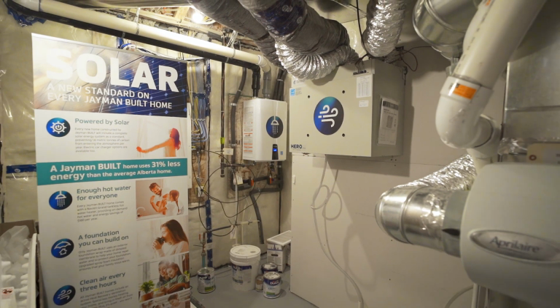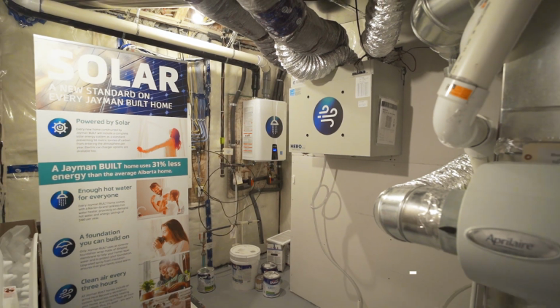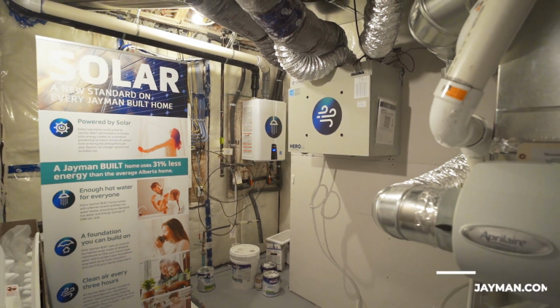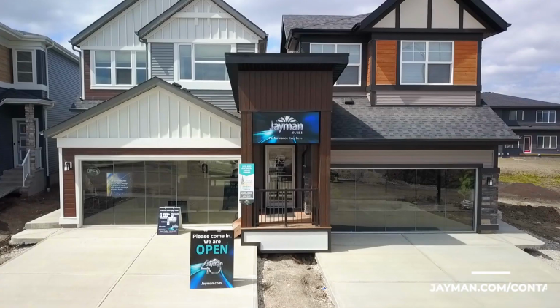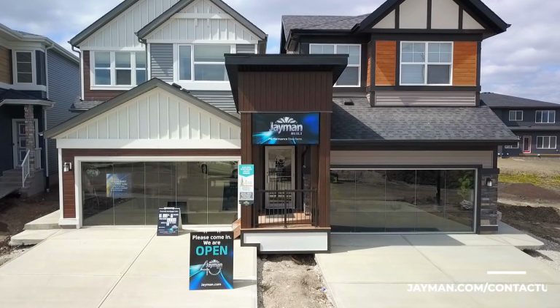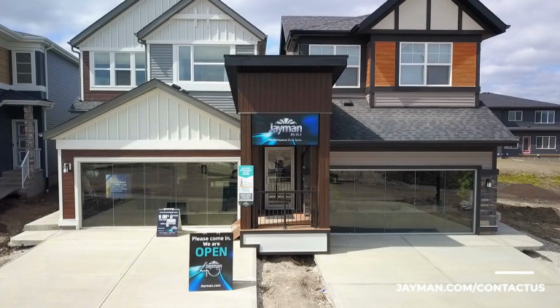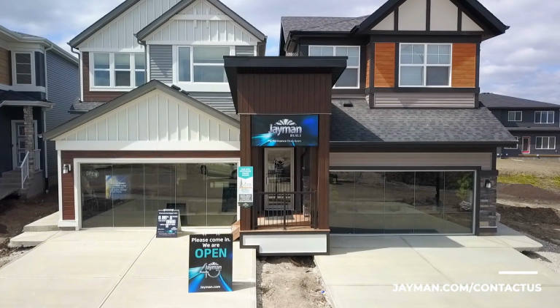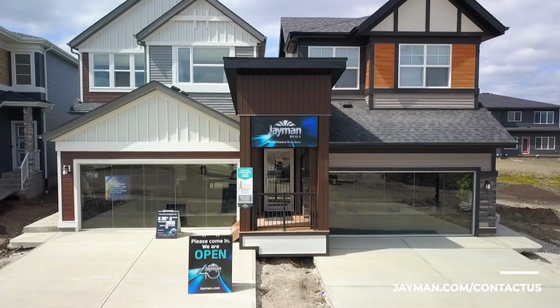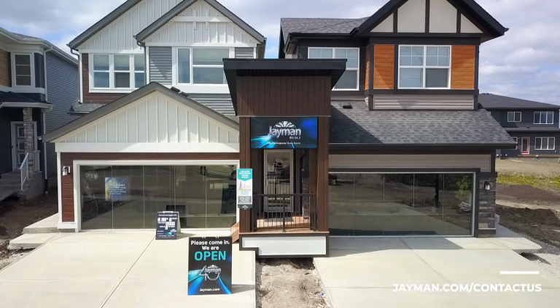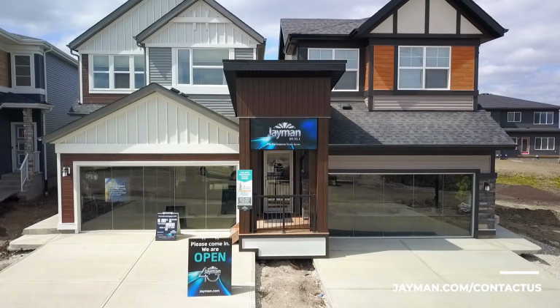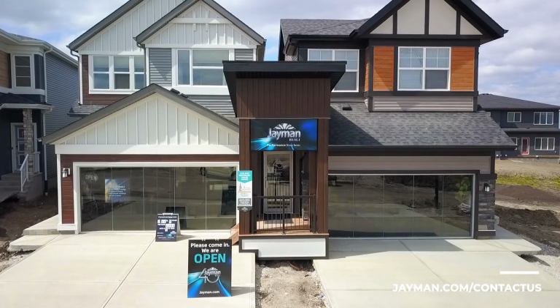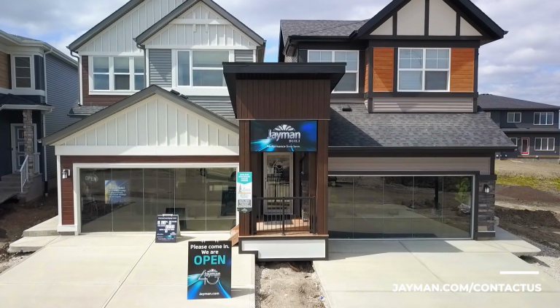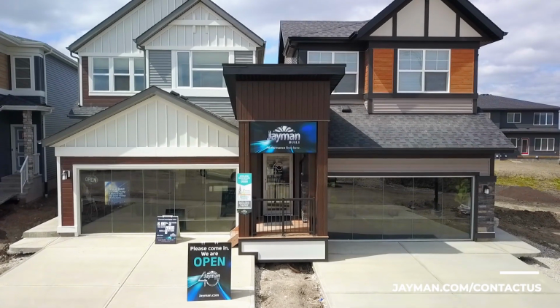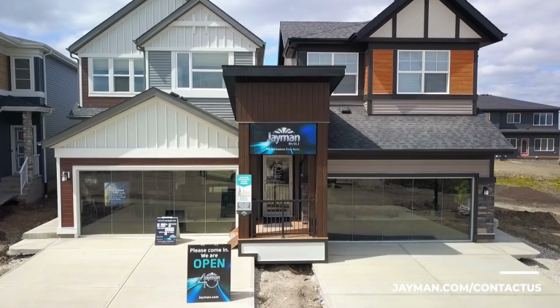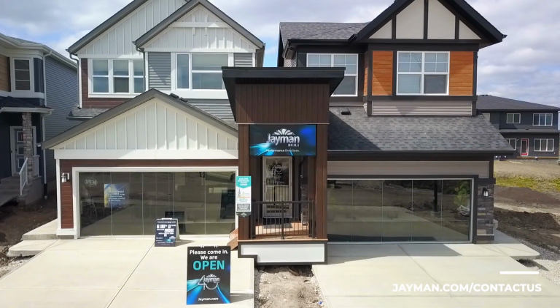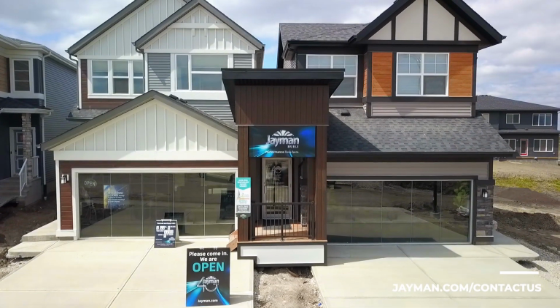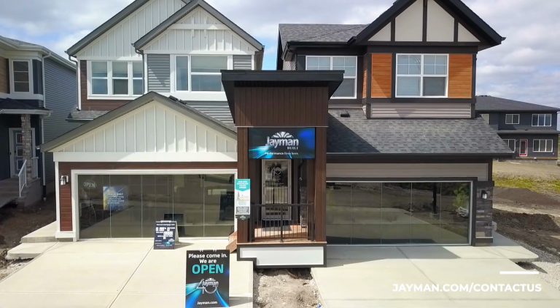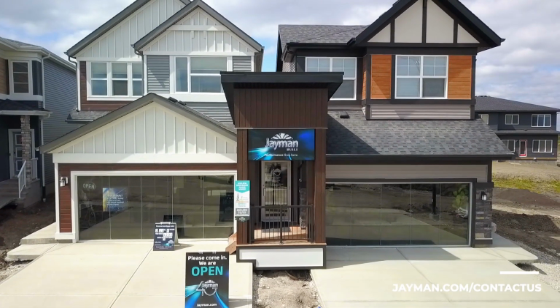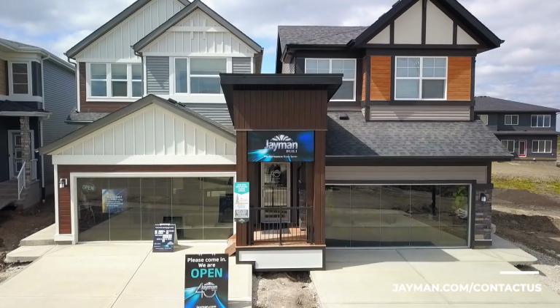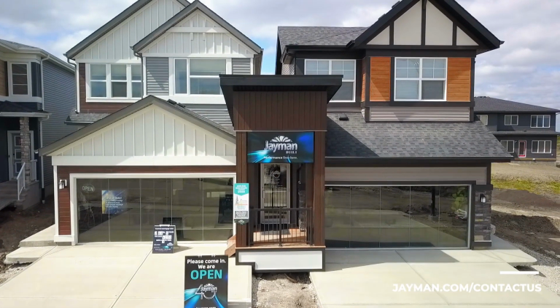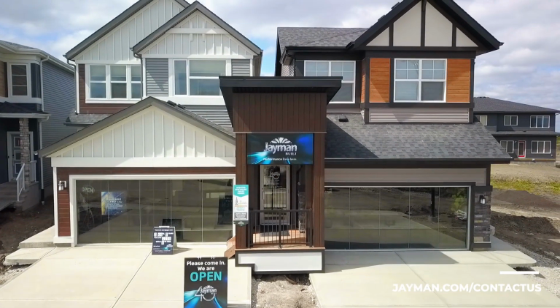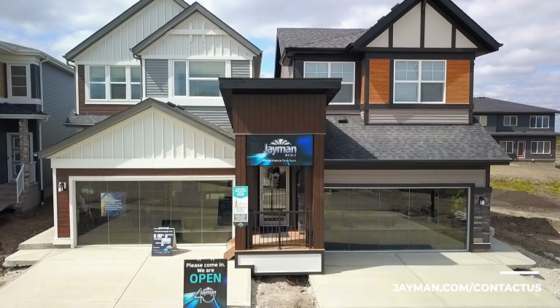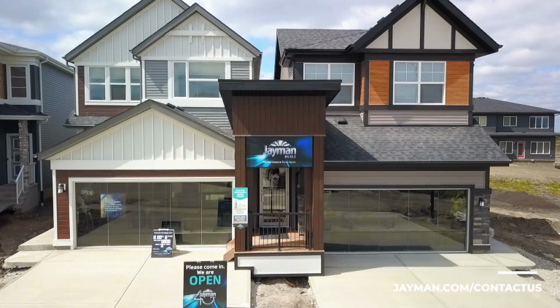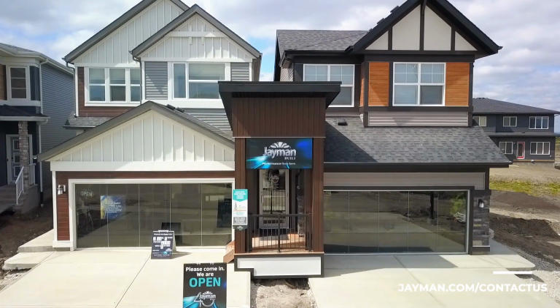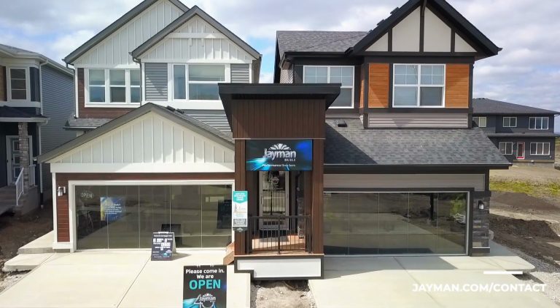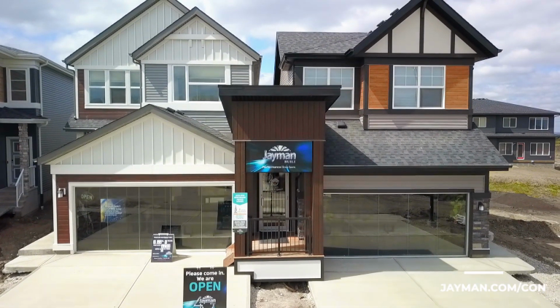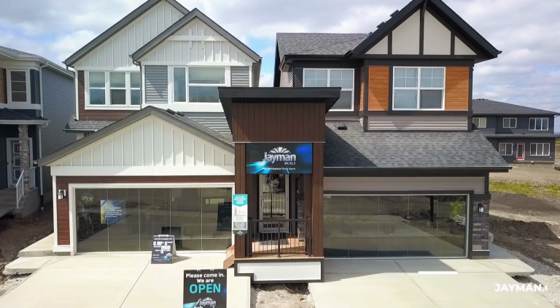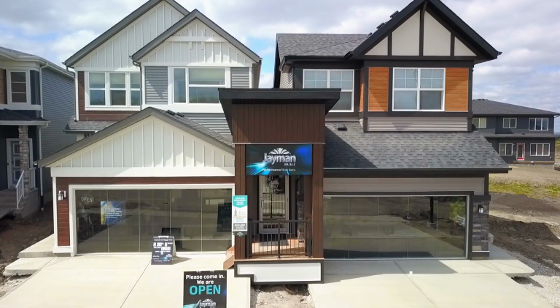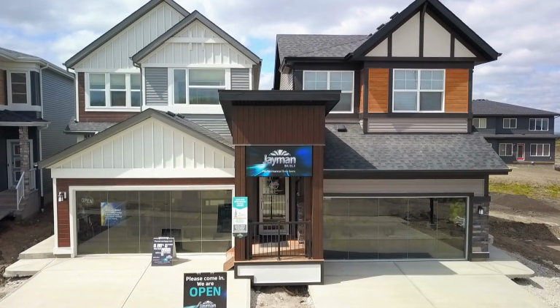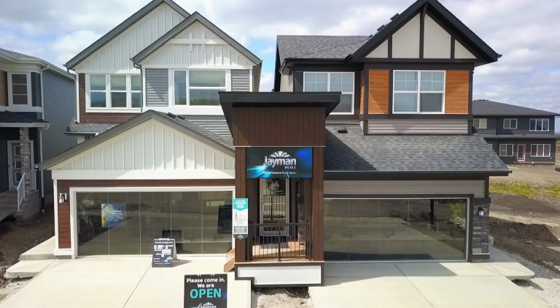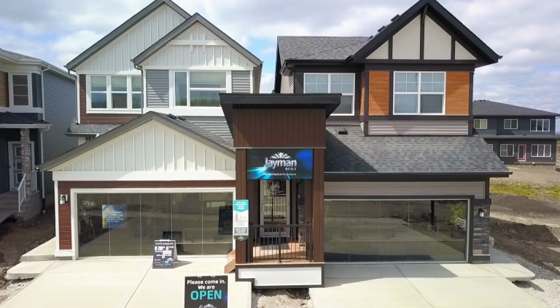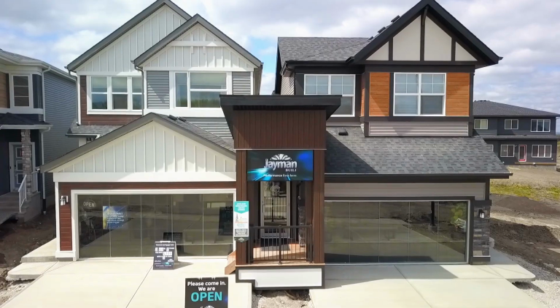Thank you for touring with us today. Visit our sales center, or call us to book a private appointment.